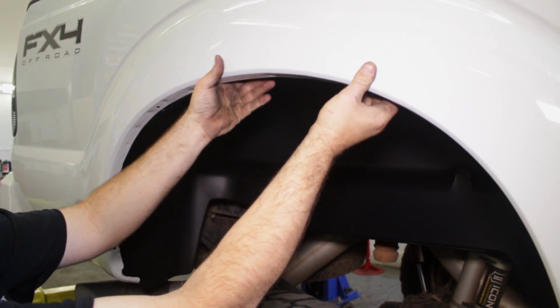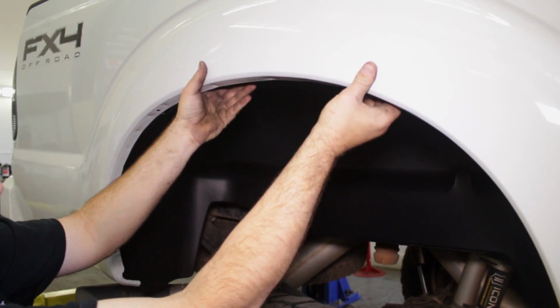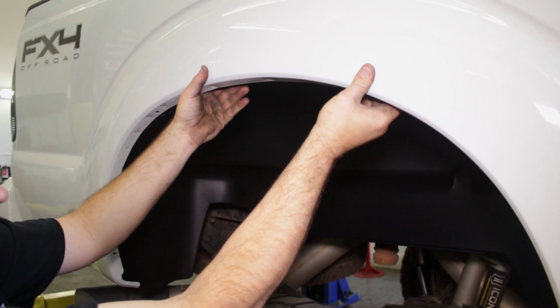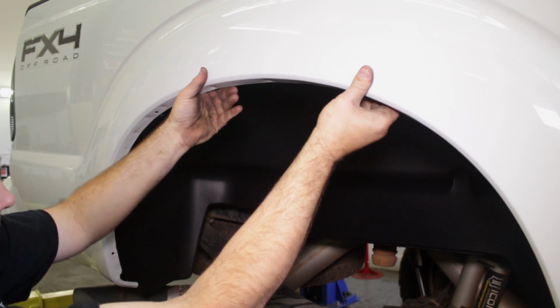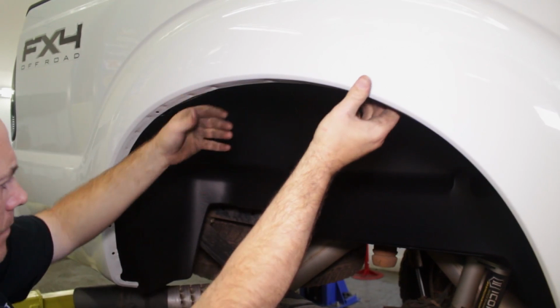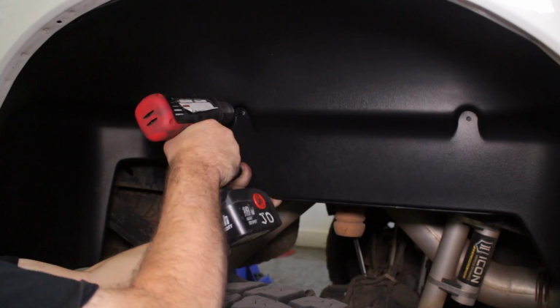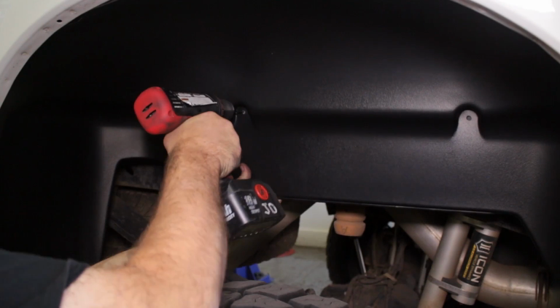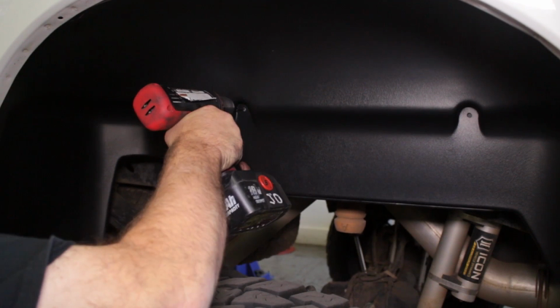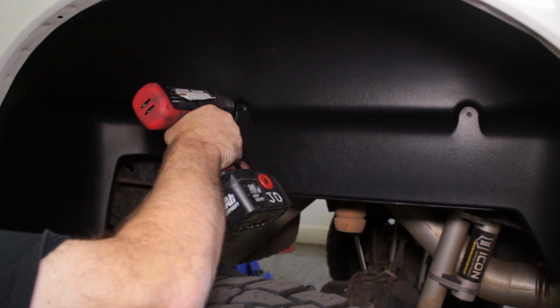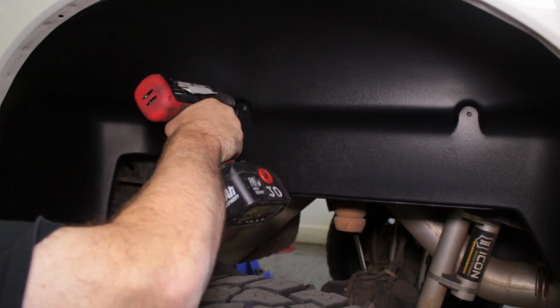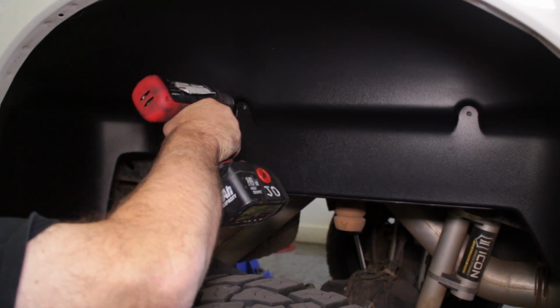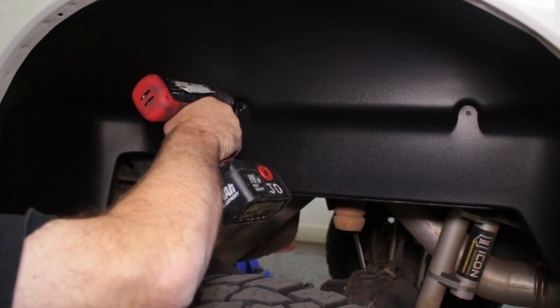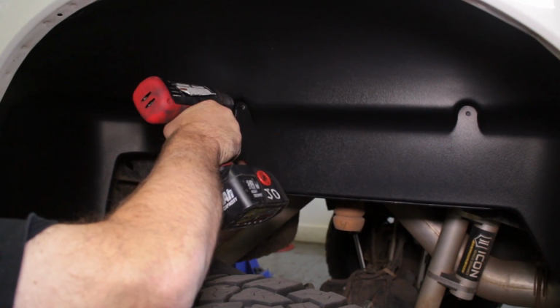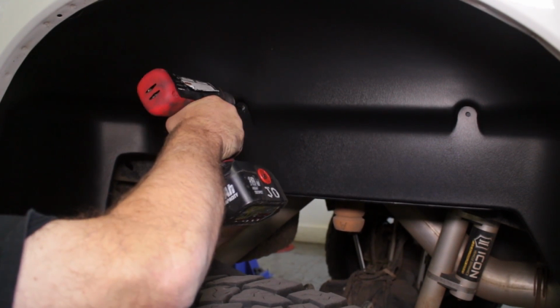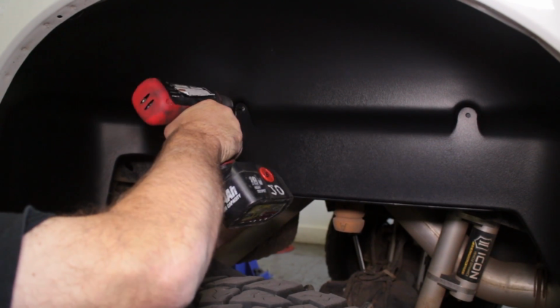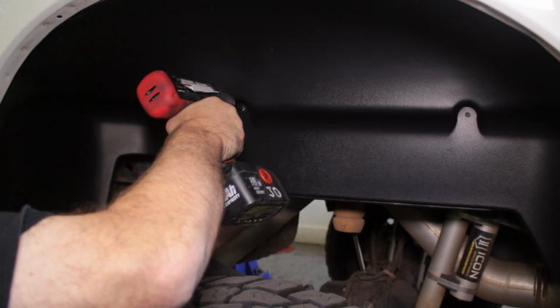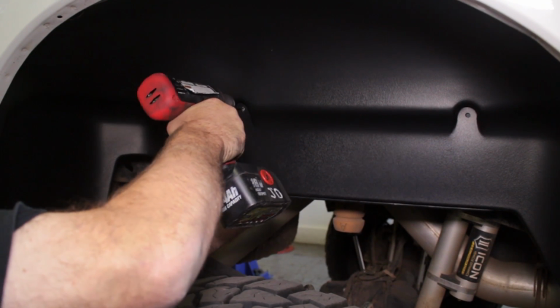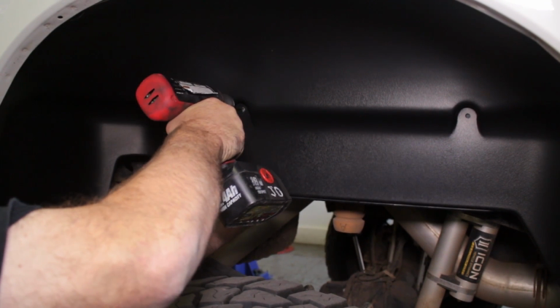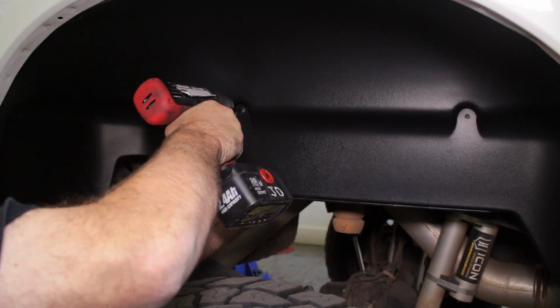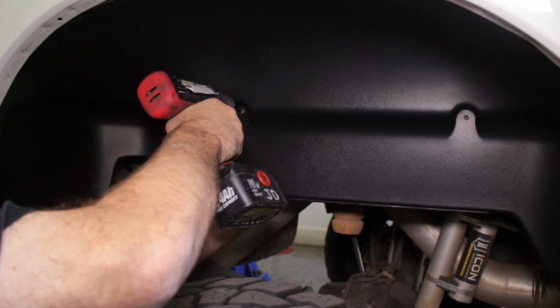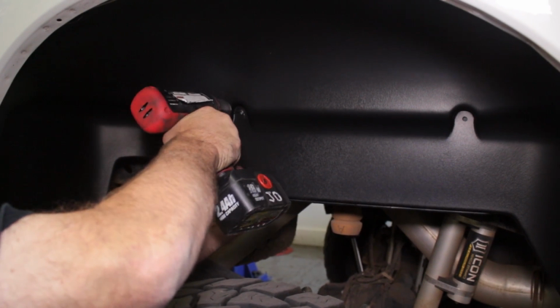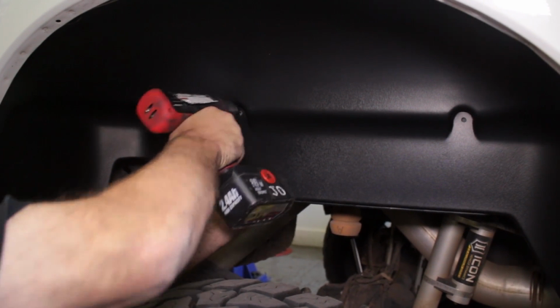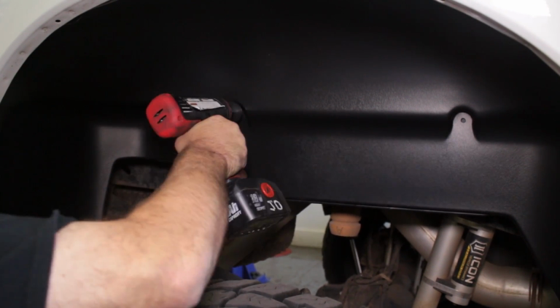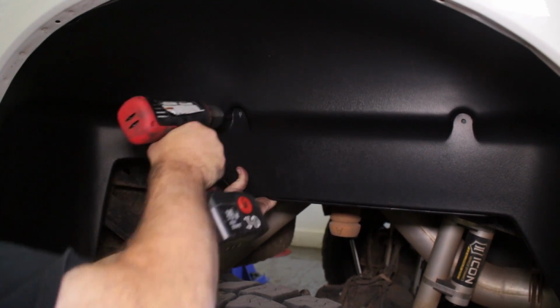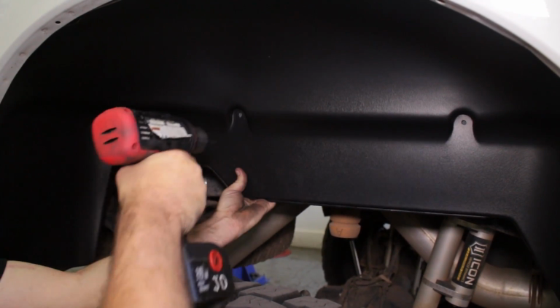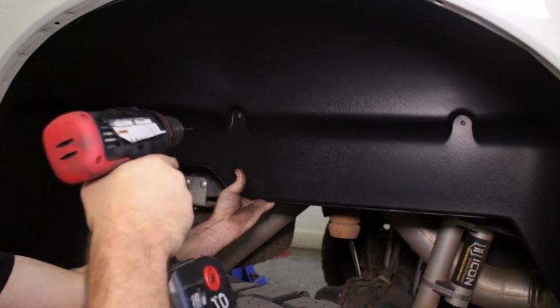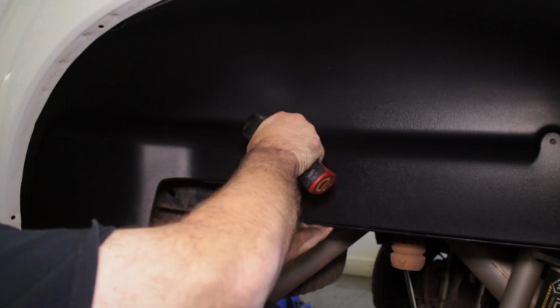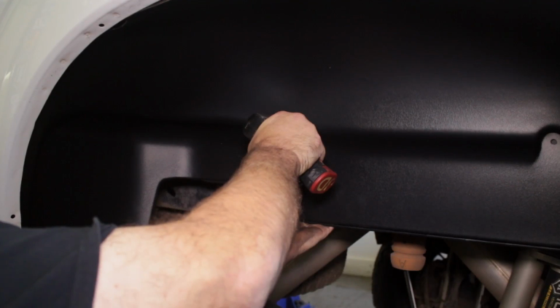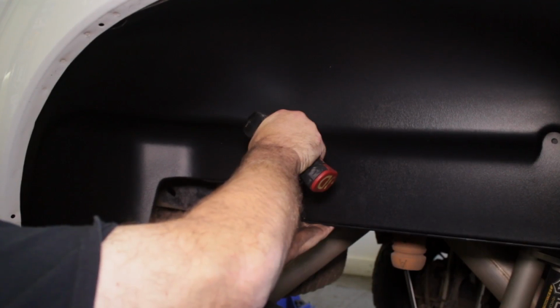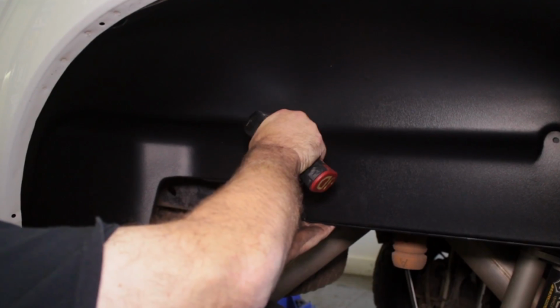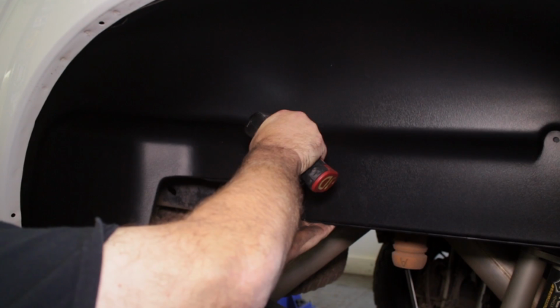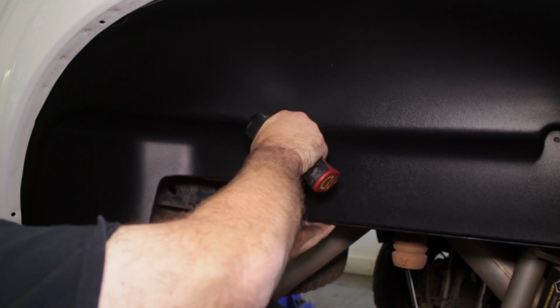After setting the liners in place, you can drill the two set screw holes in the back of the liners, then insert the two screws.